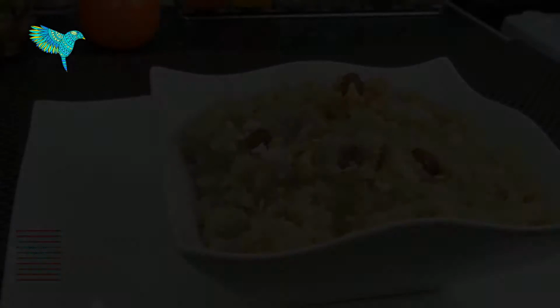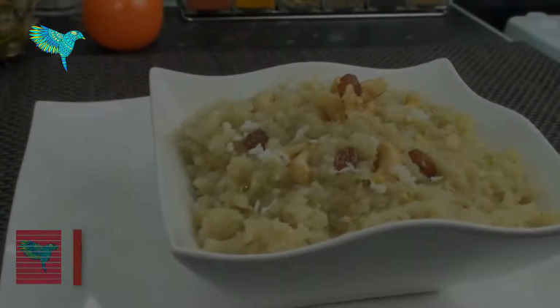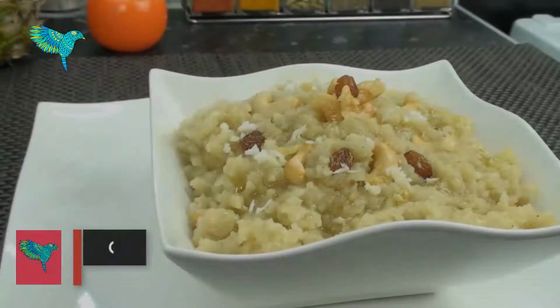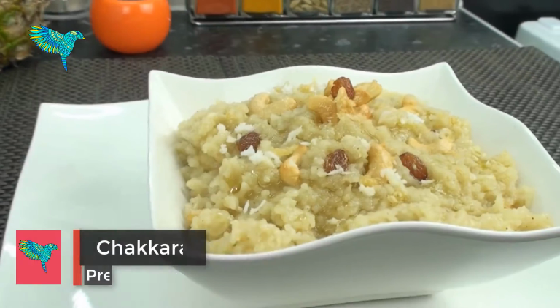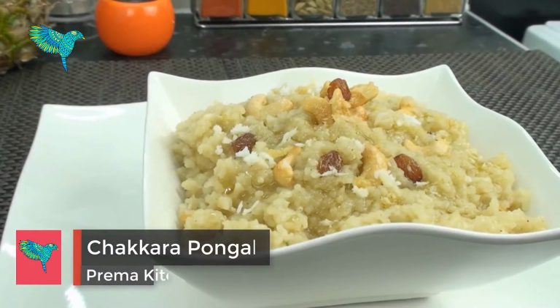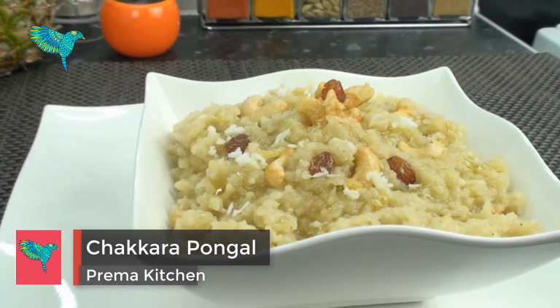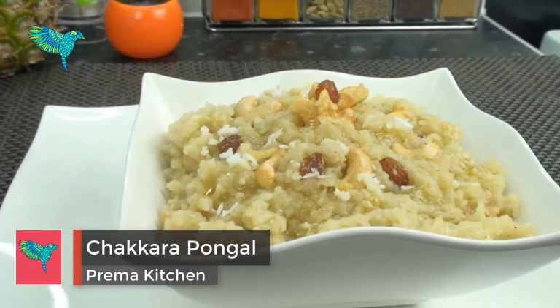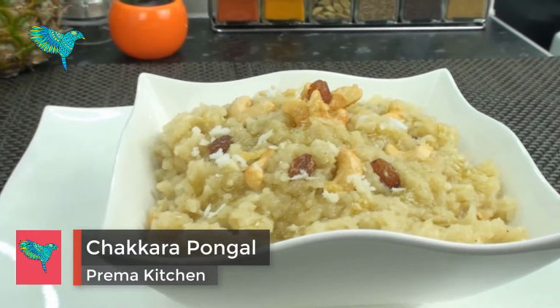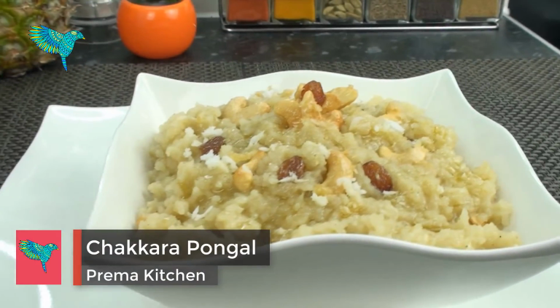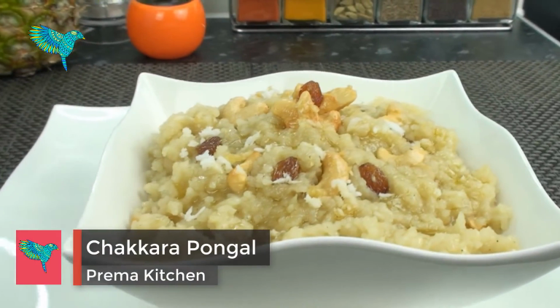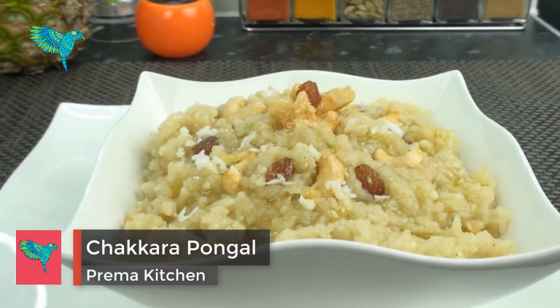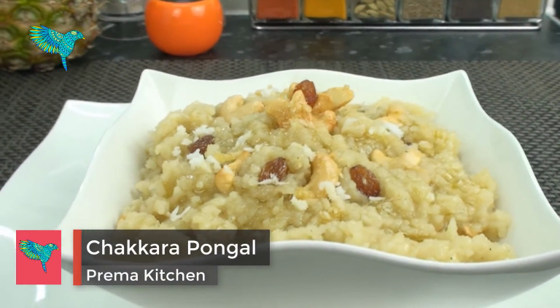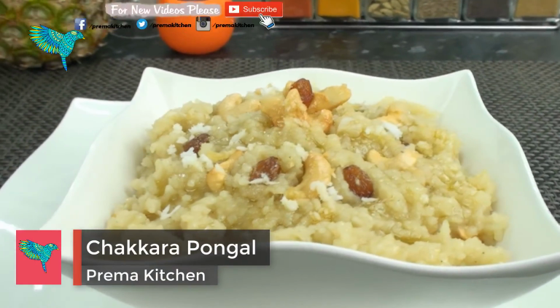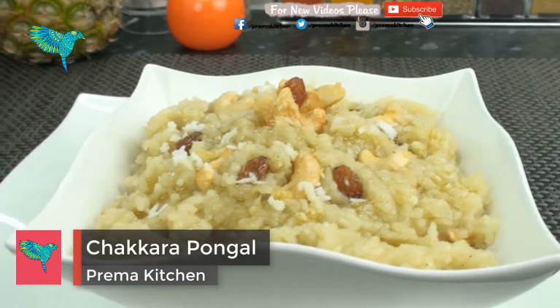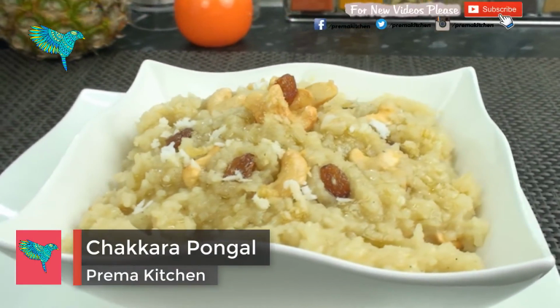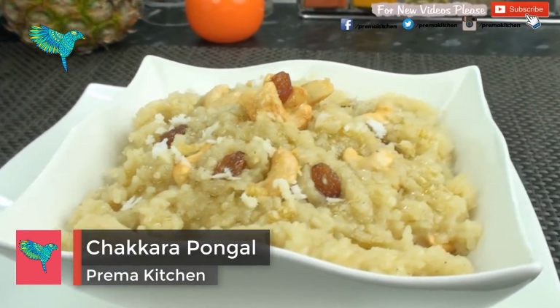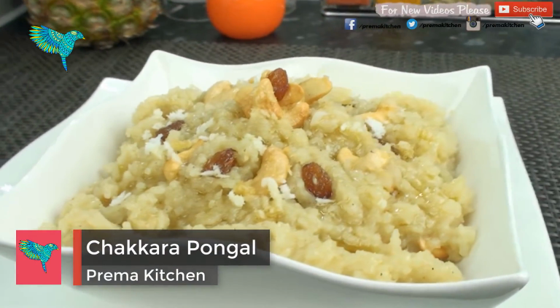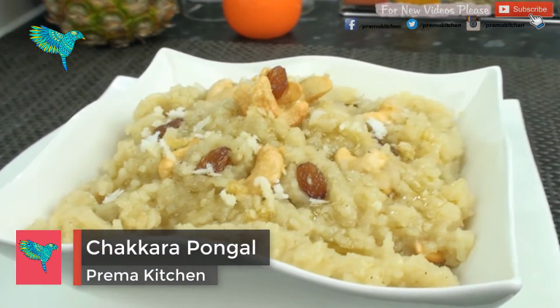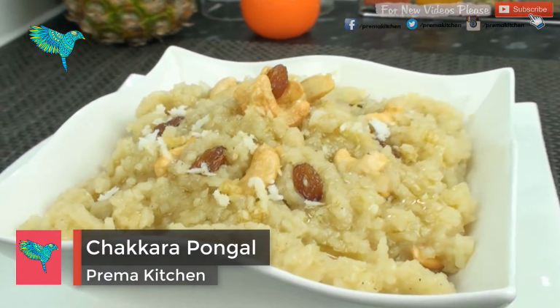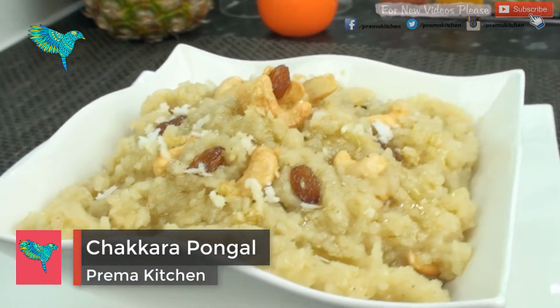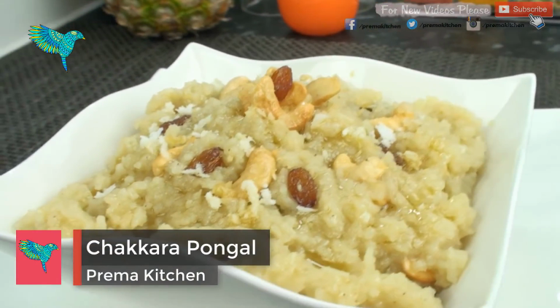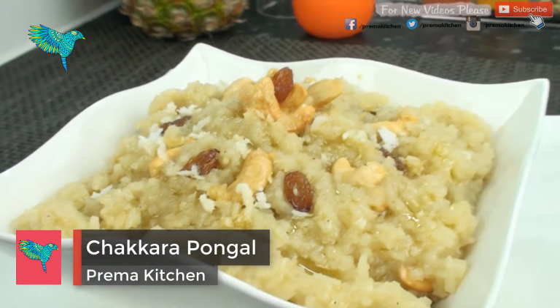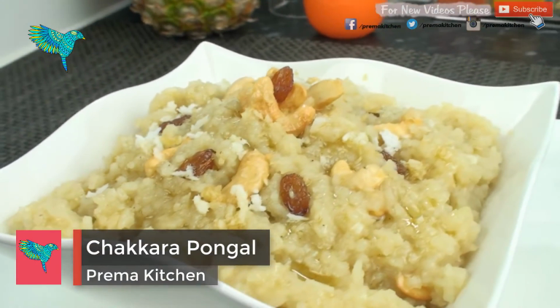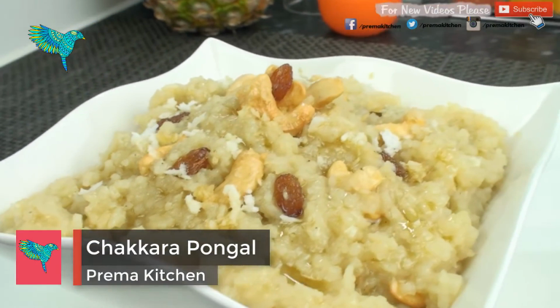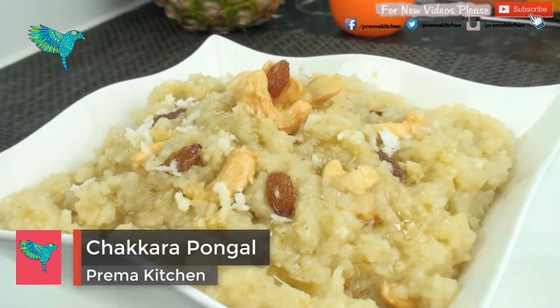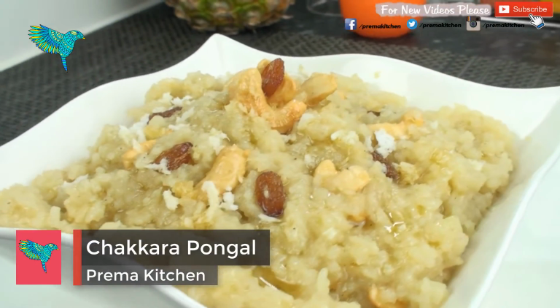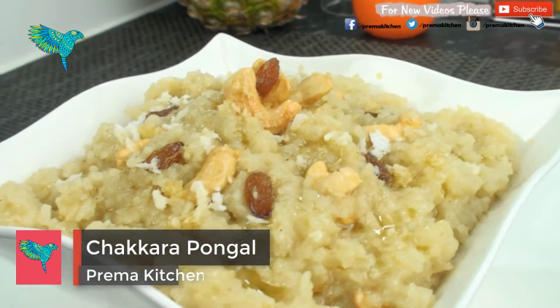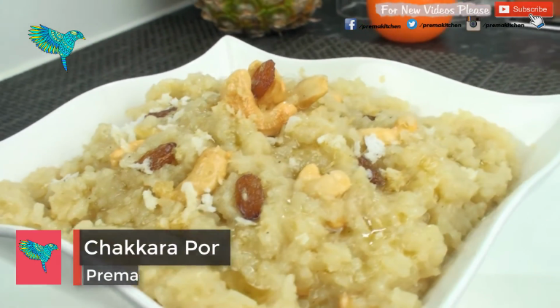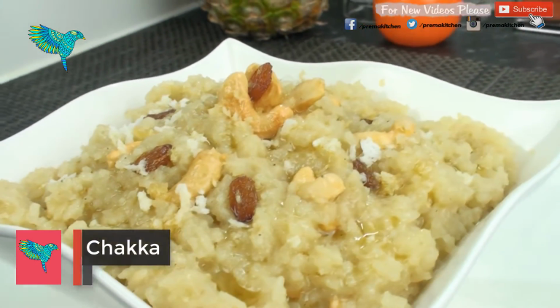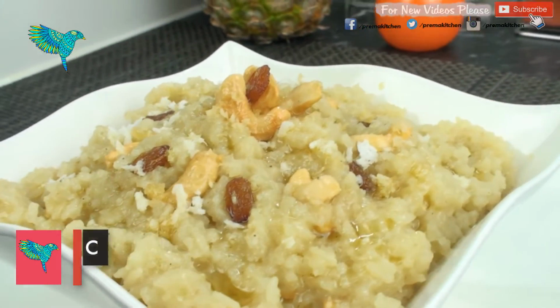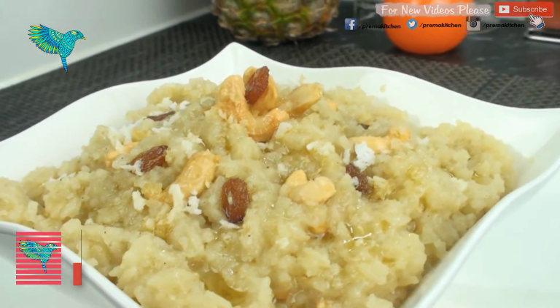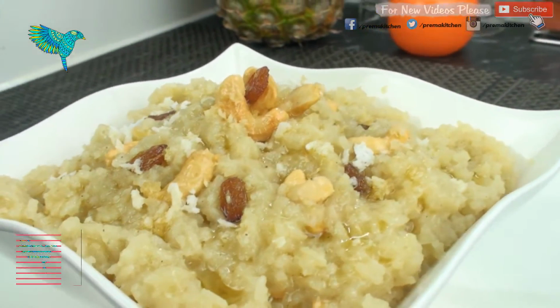Chakara Pongal, a traditional sweet pongal made with newly harvested rice and jaggery during Pongal festival.